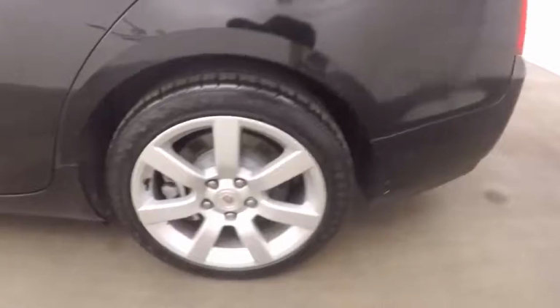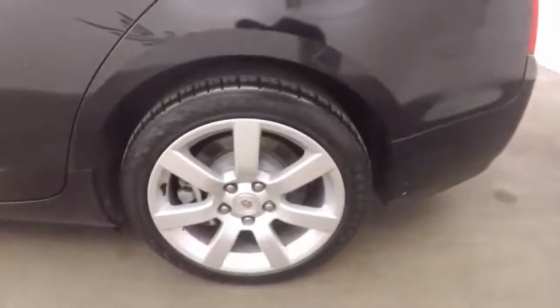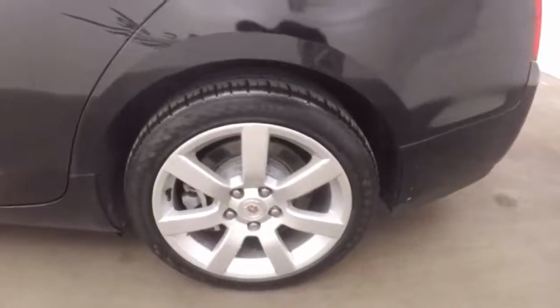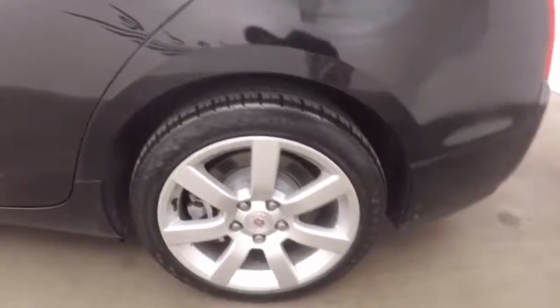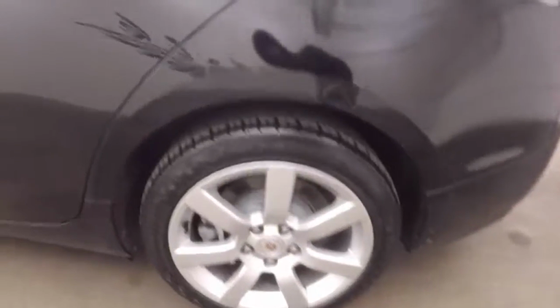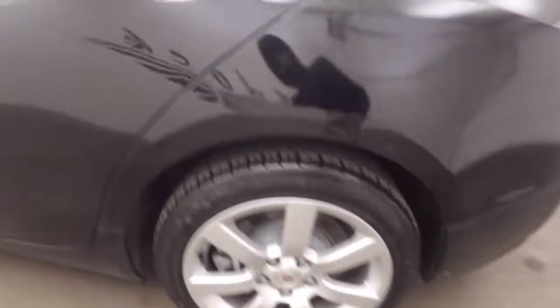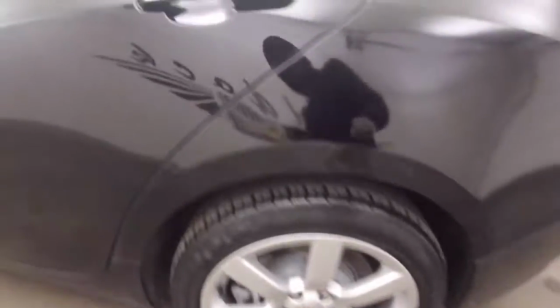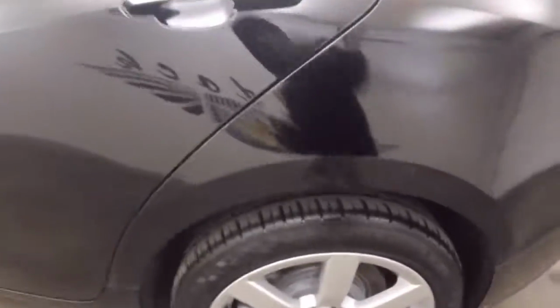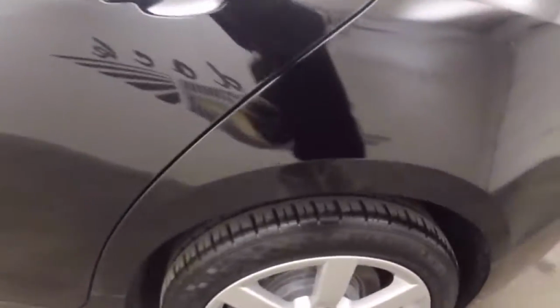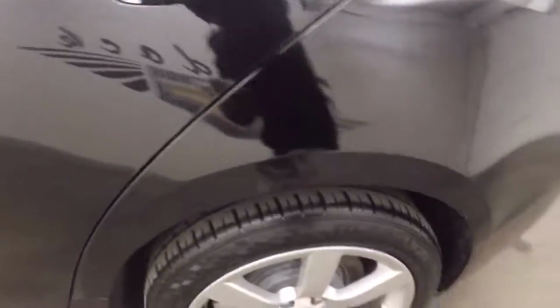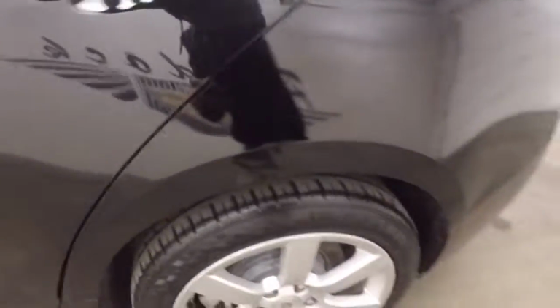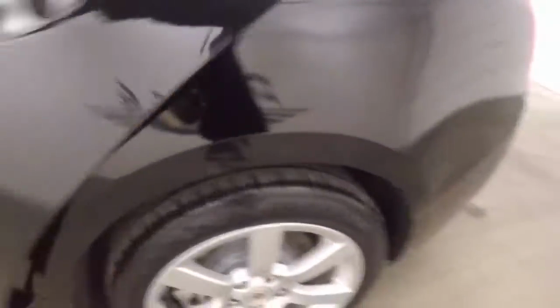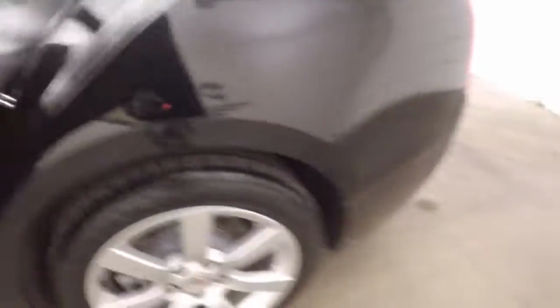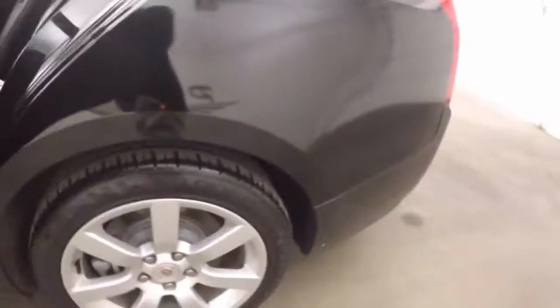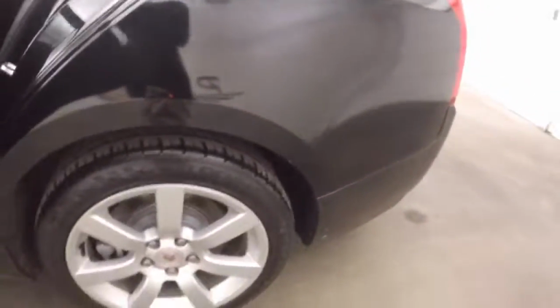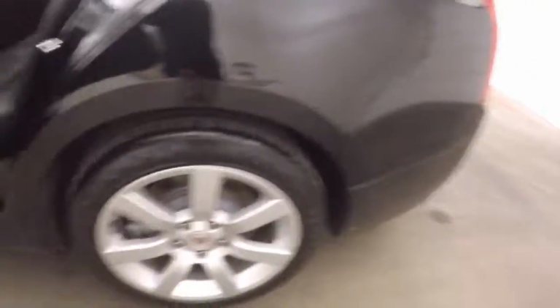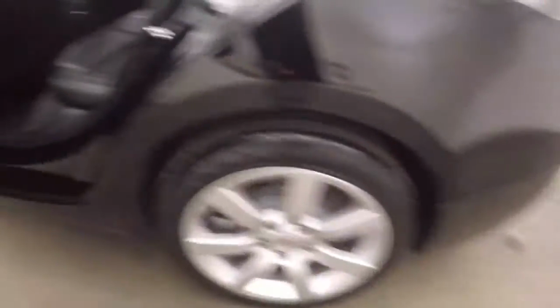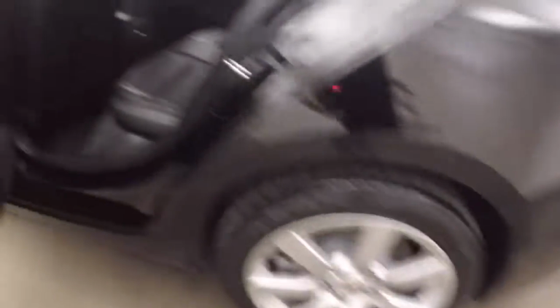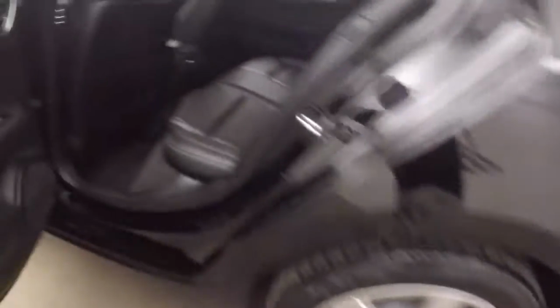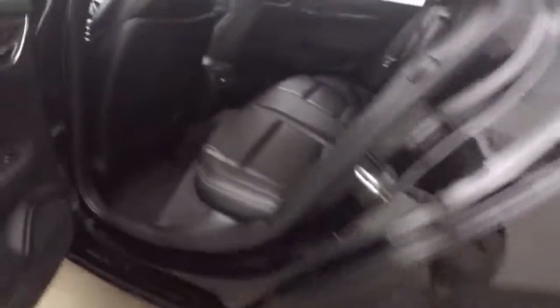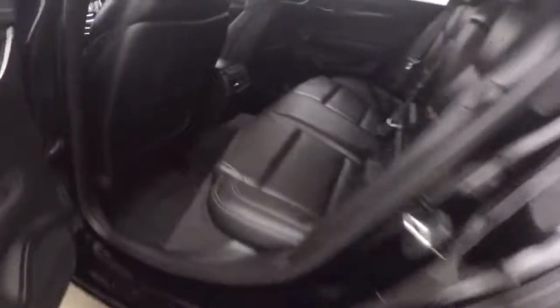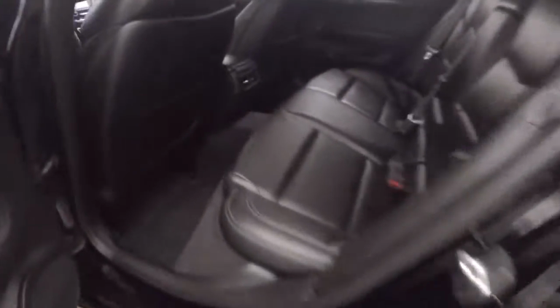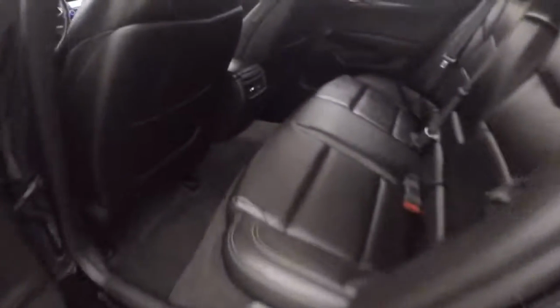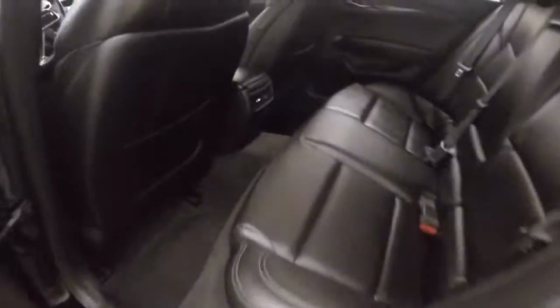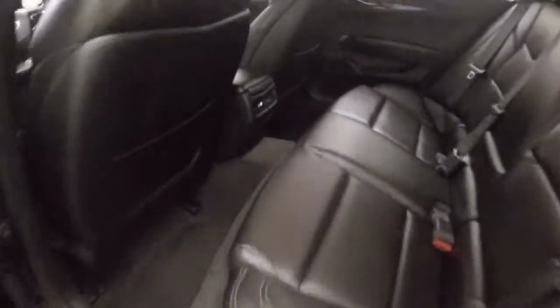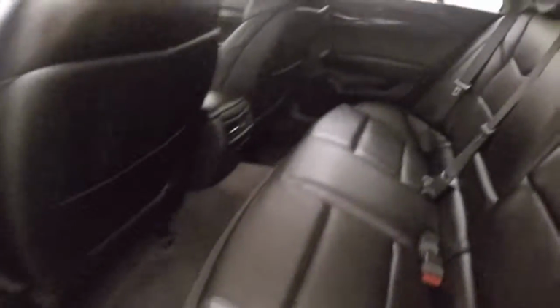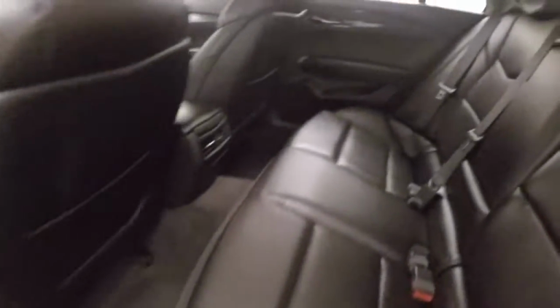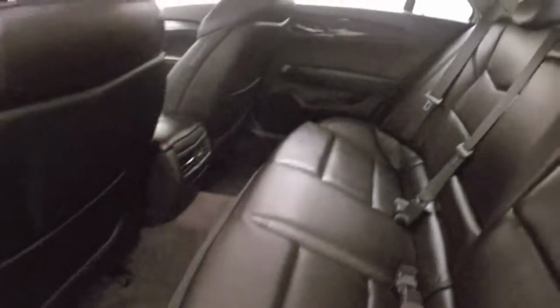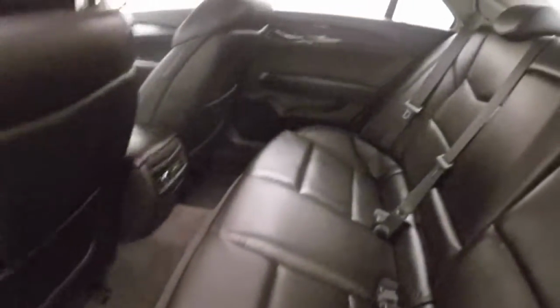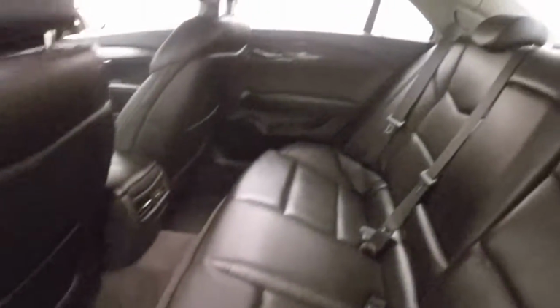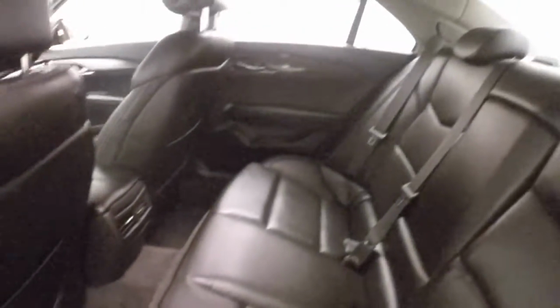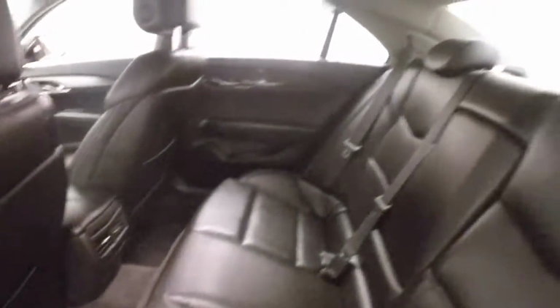Nice alloy wheels, good tires, nice leather interior.